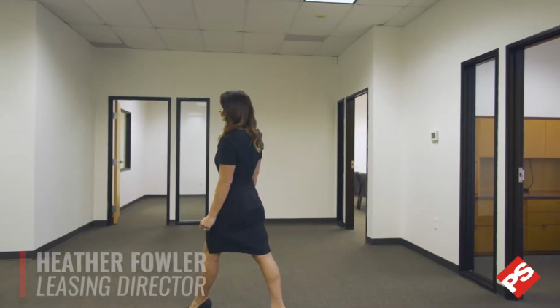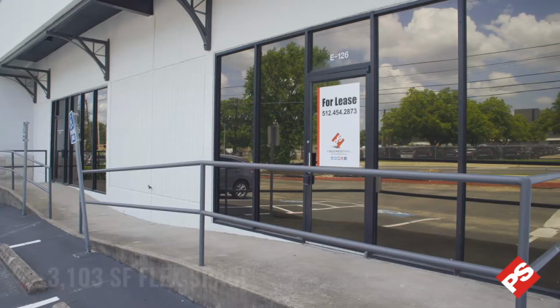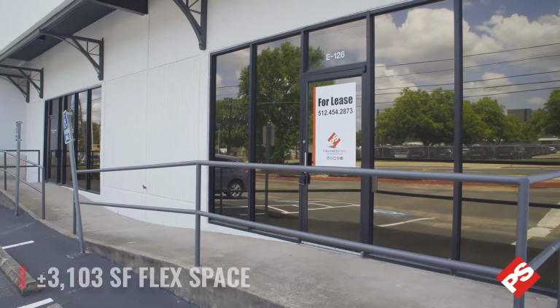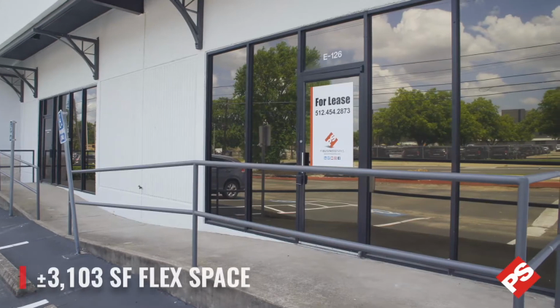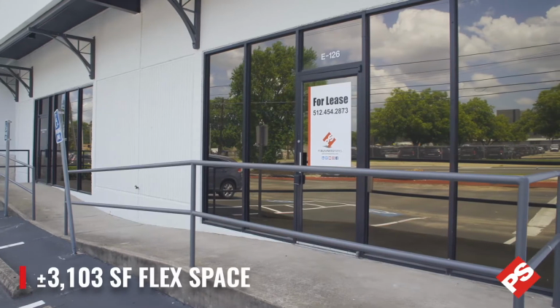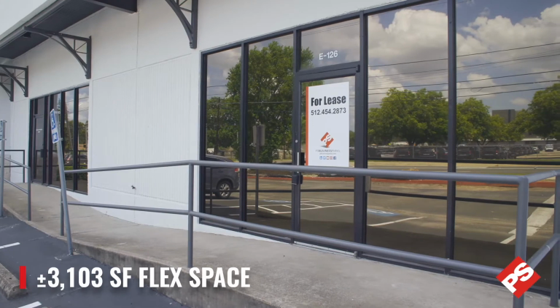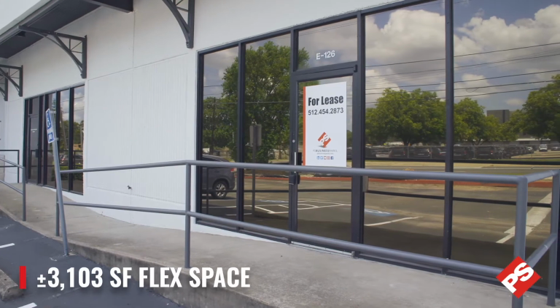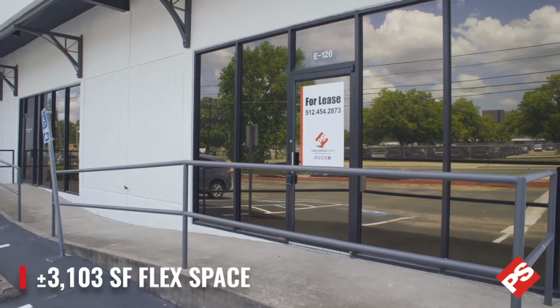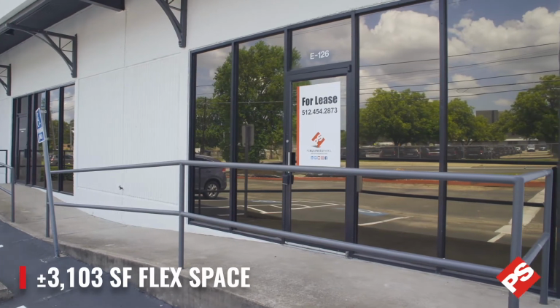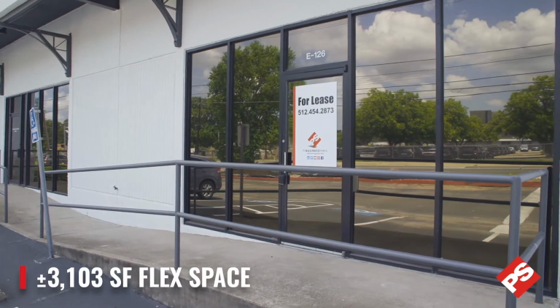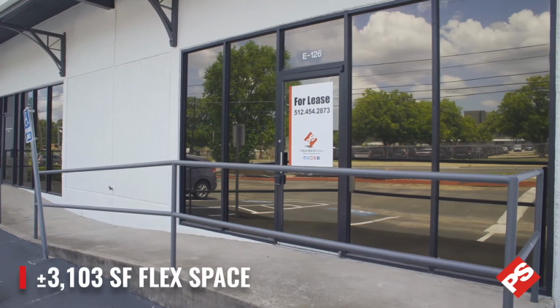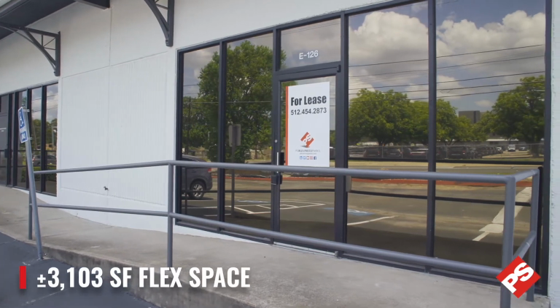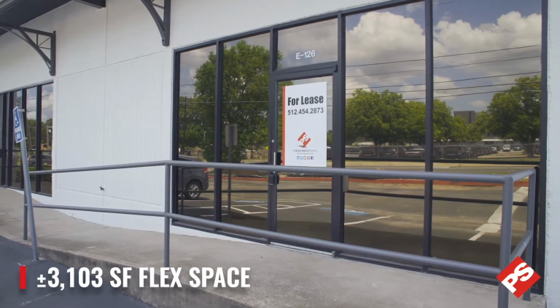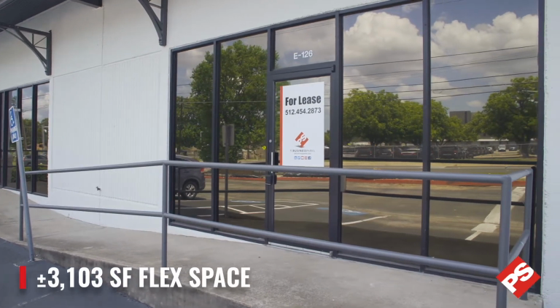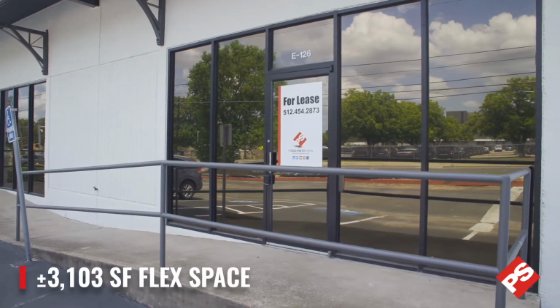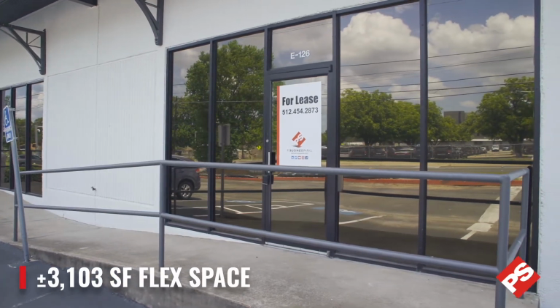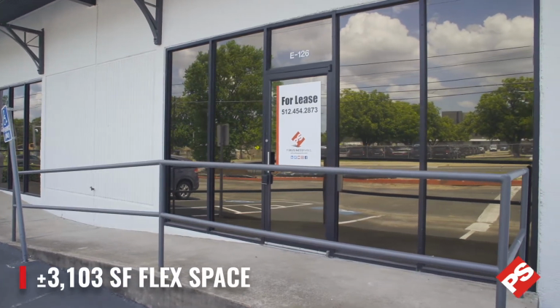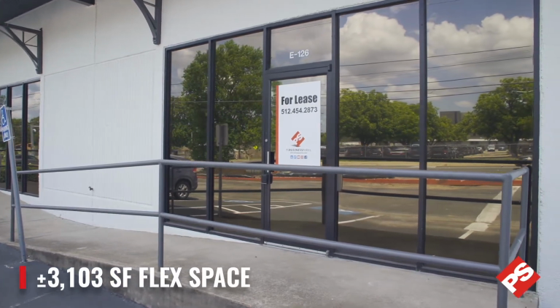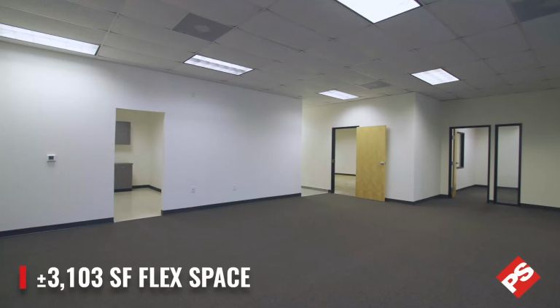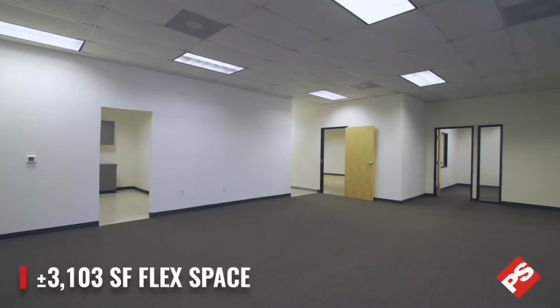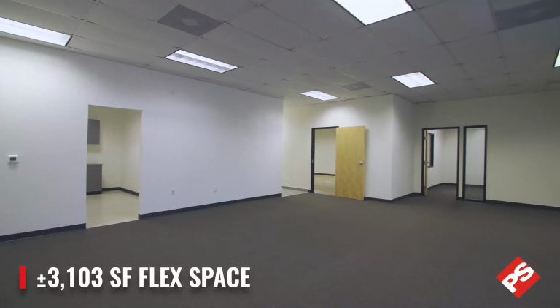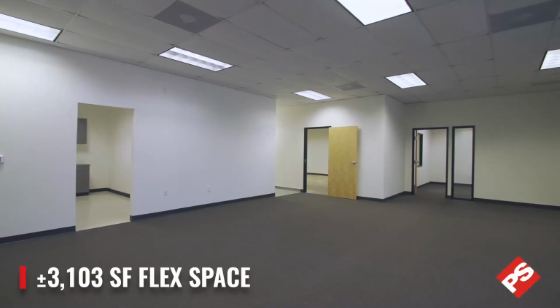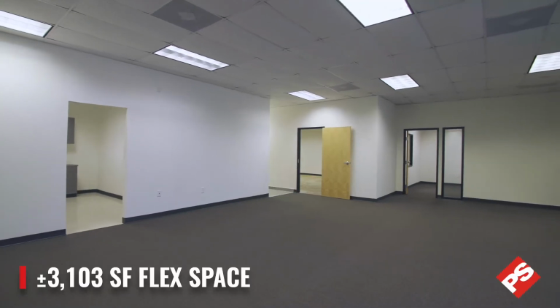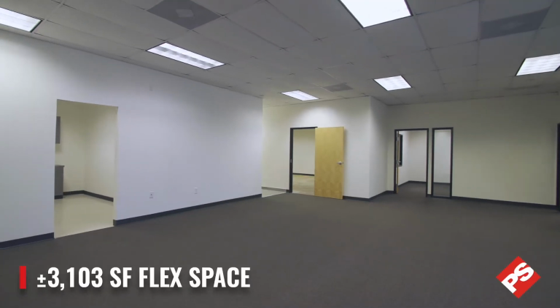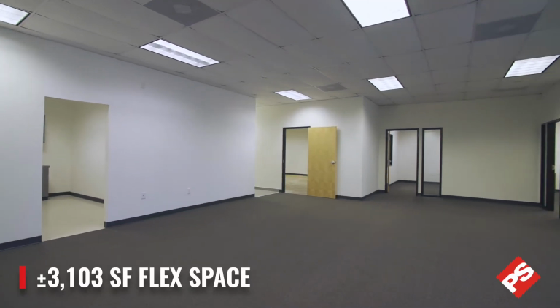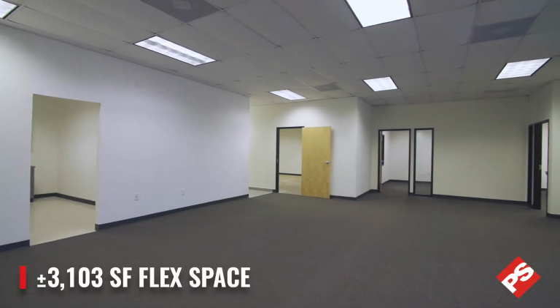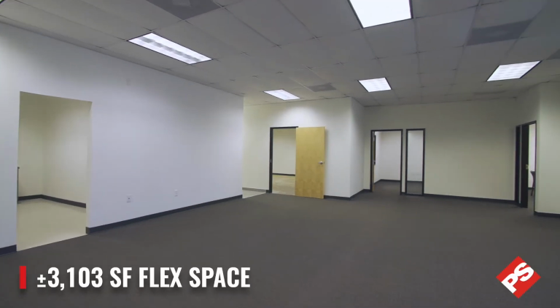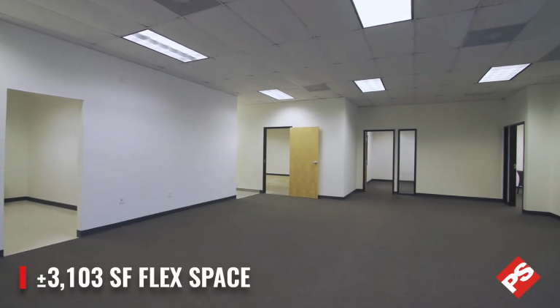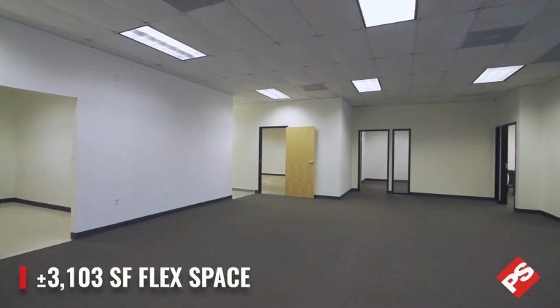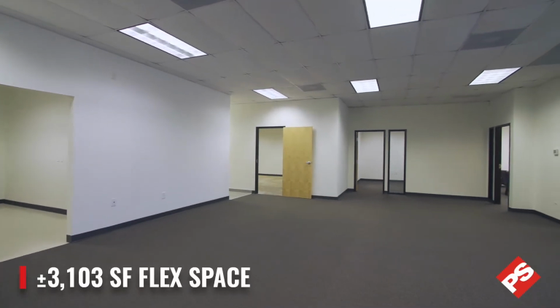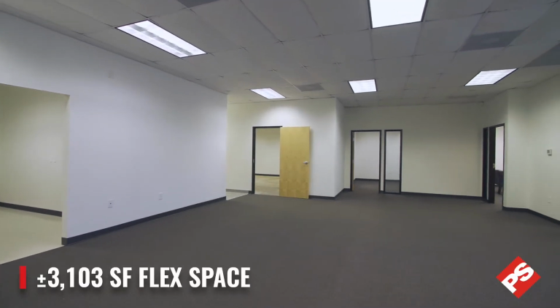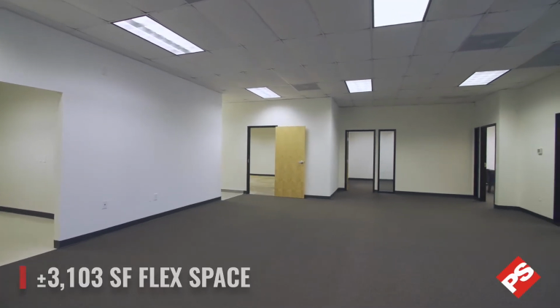Today we will be touring Suite E126, consisting of 3,103 square feet of flex space.